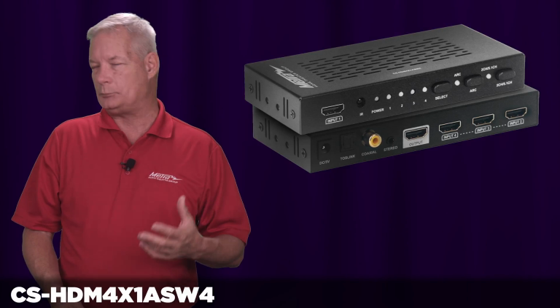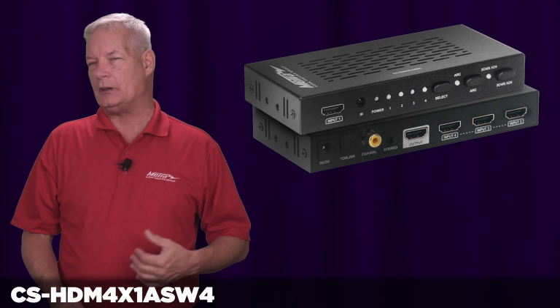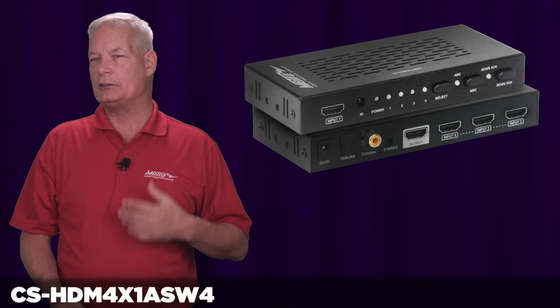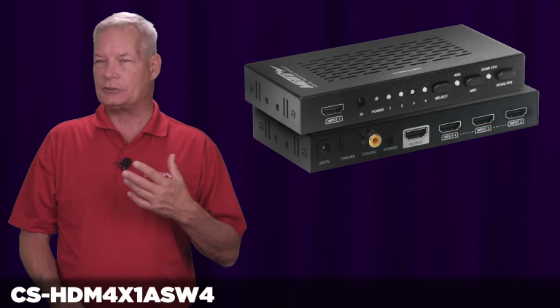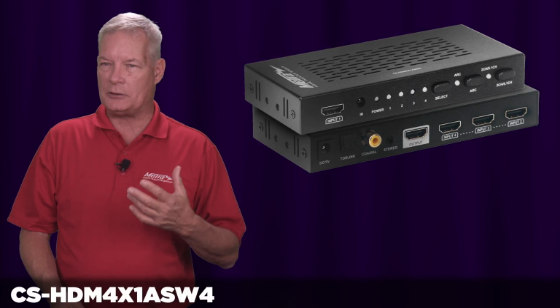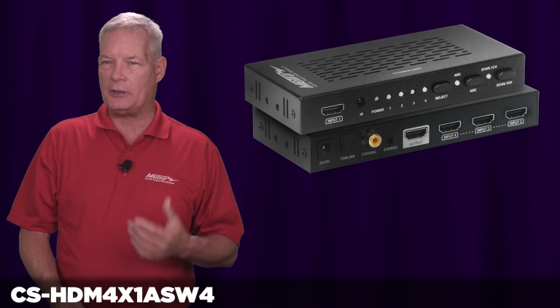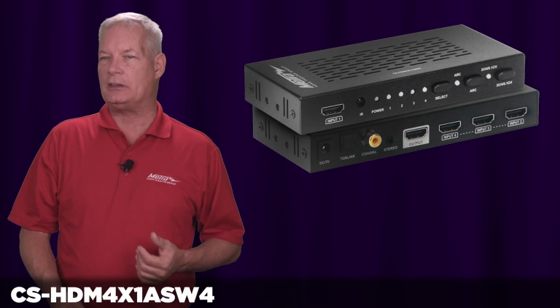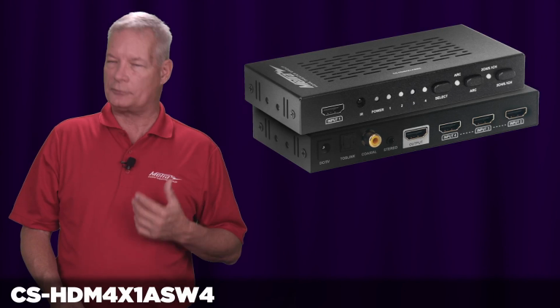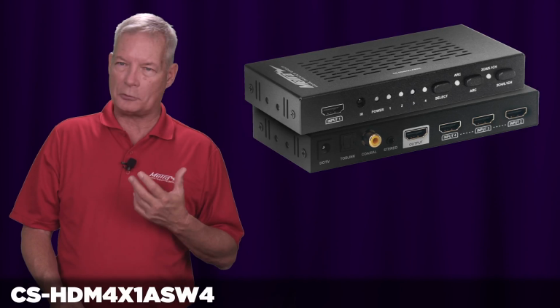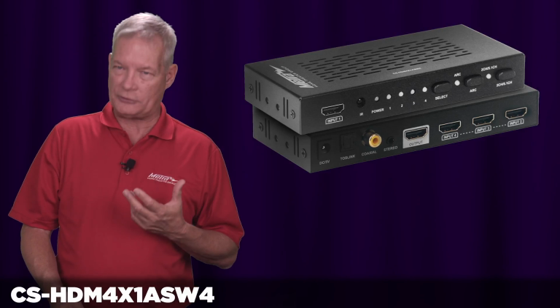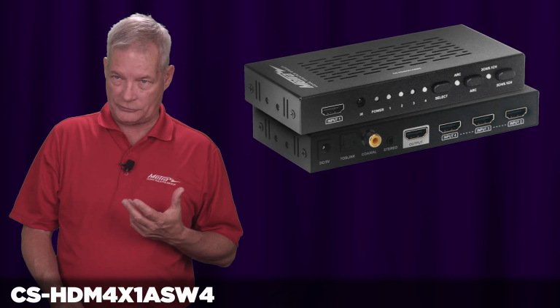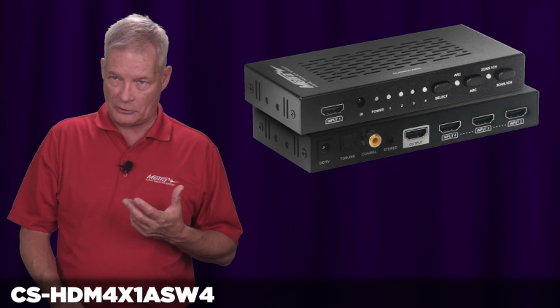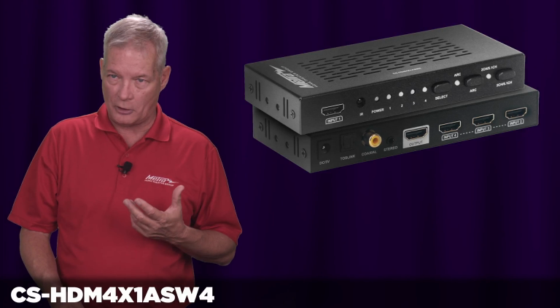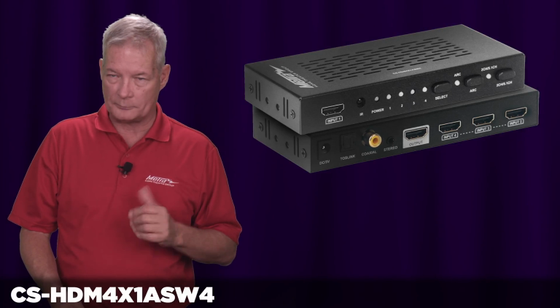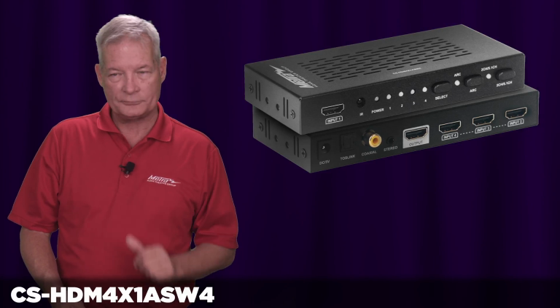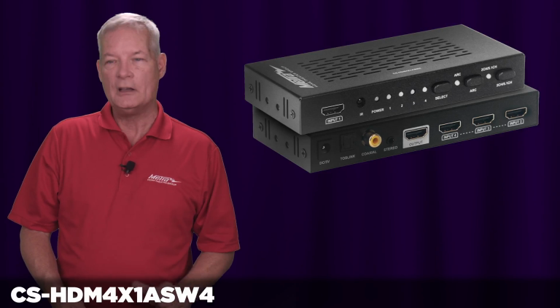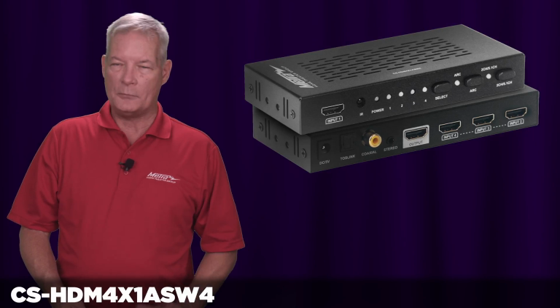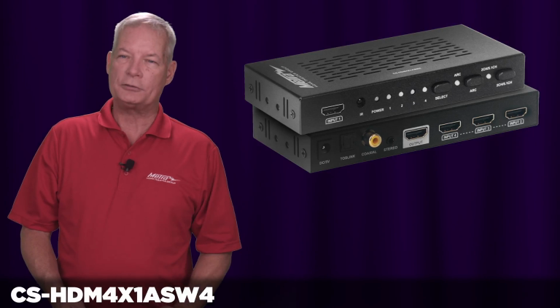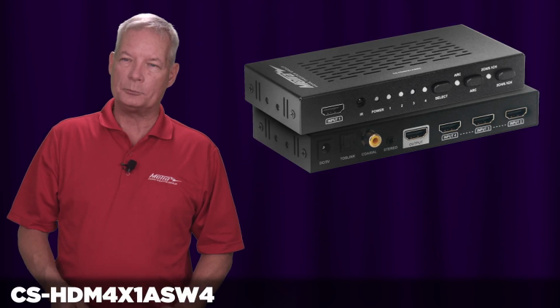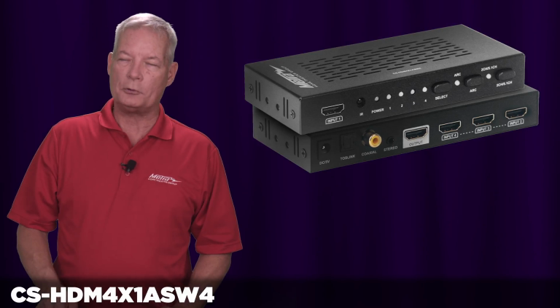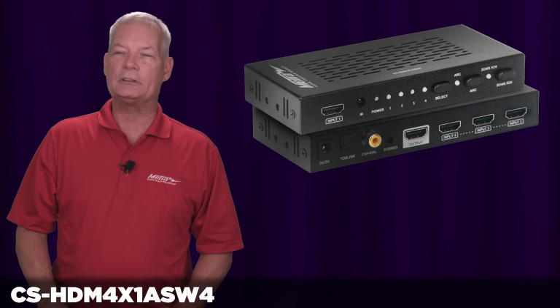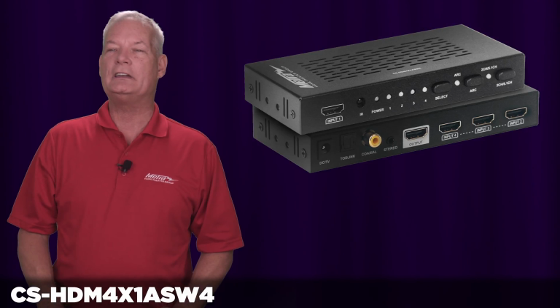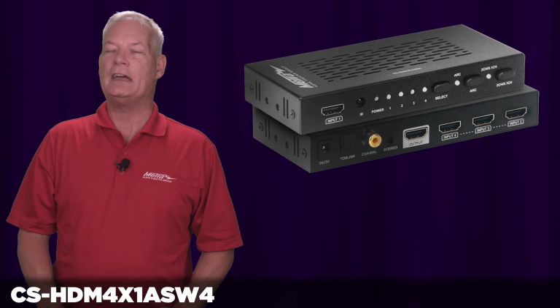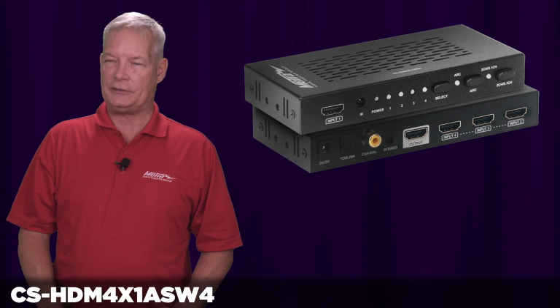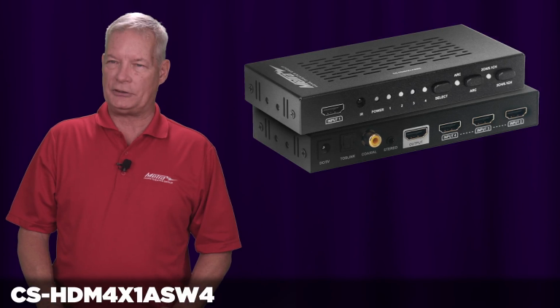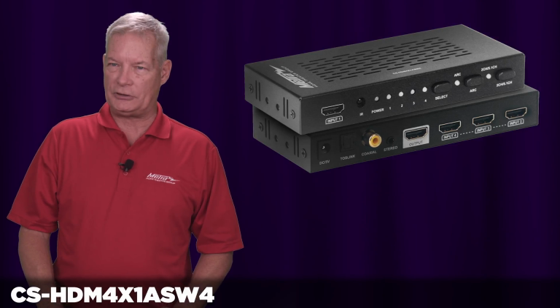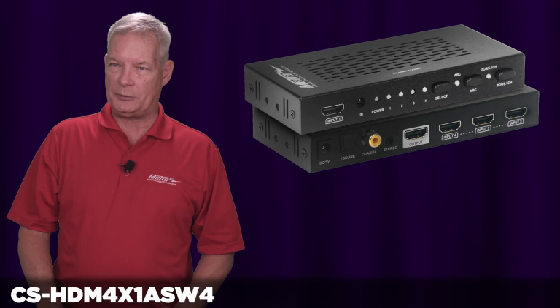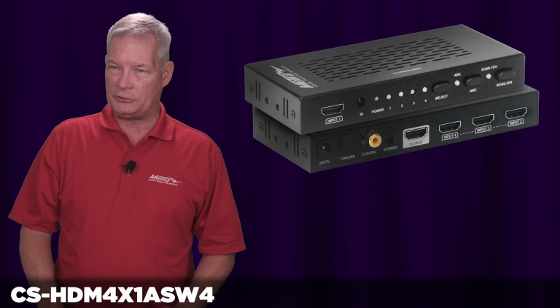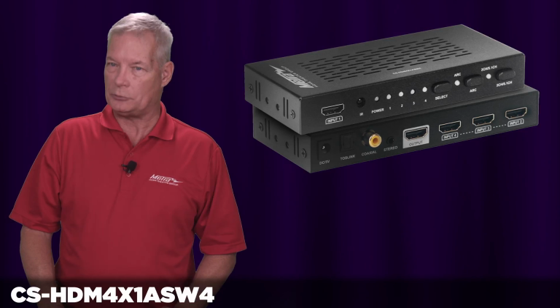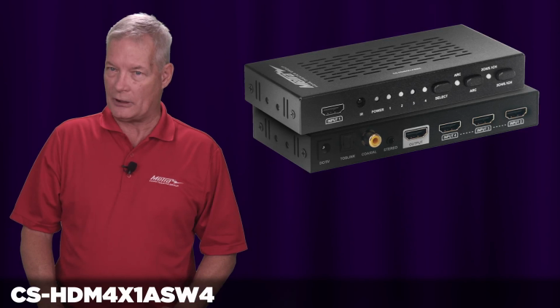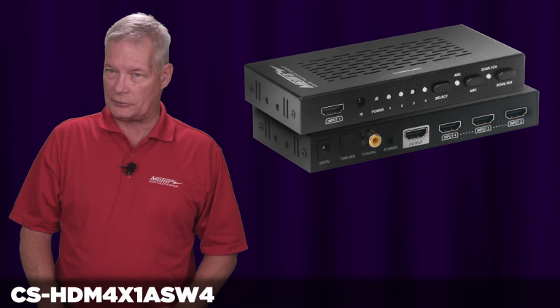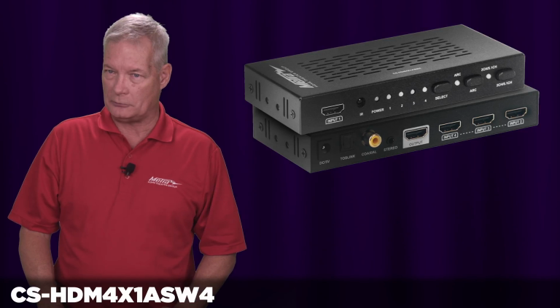8-bit, 10-bit, and of course HDR. Most importantly, HDCP 2.2.